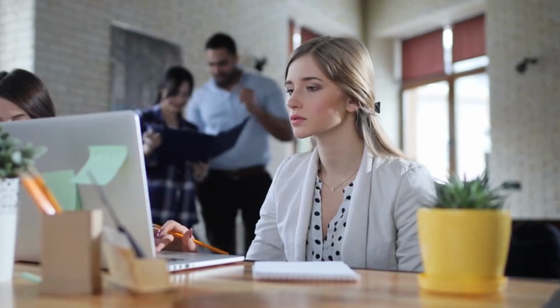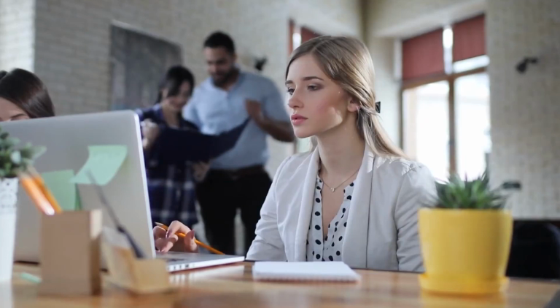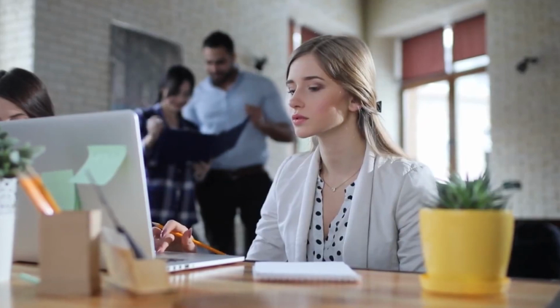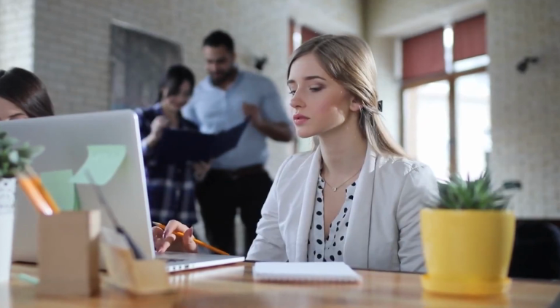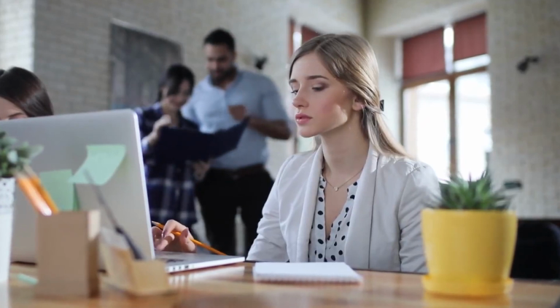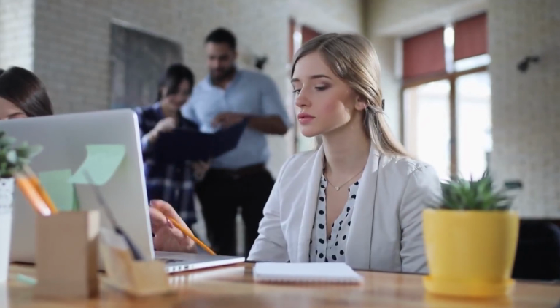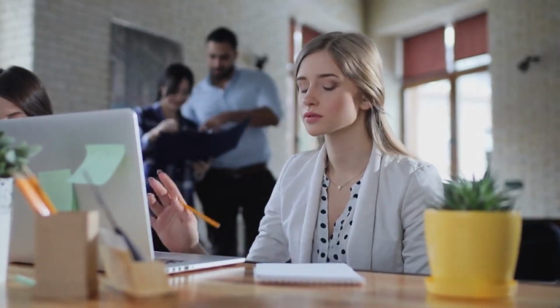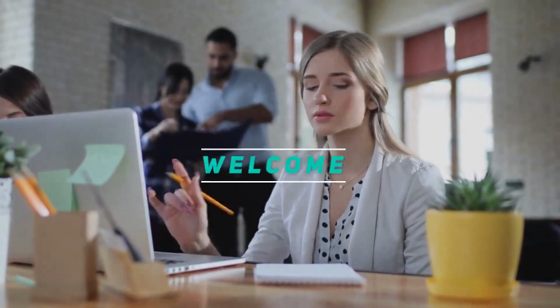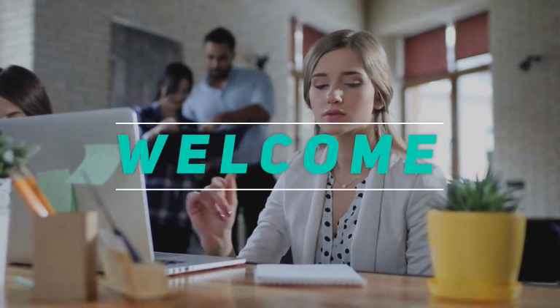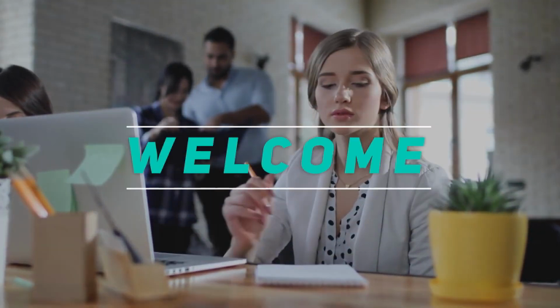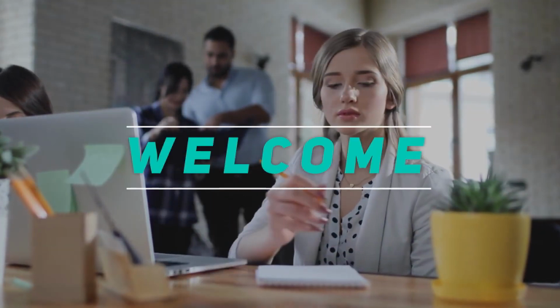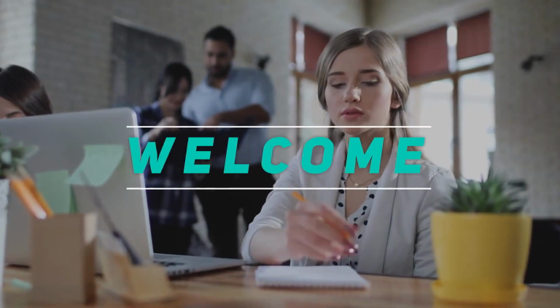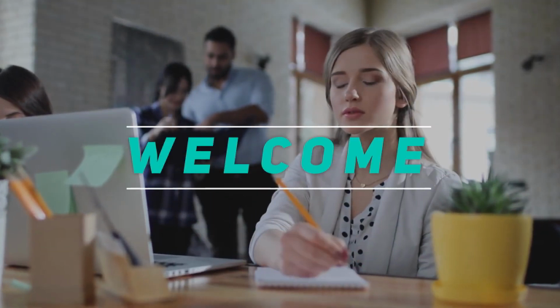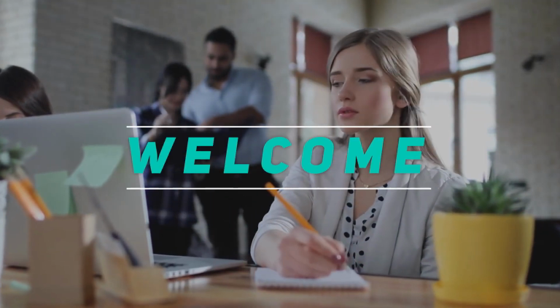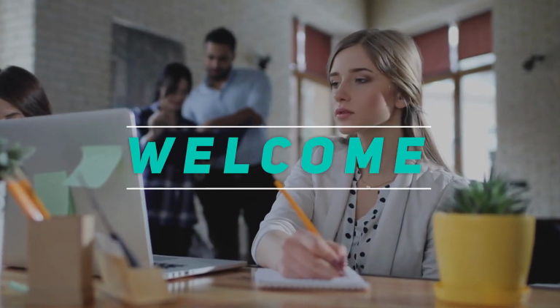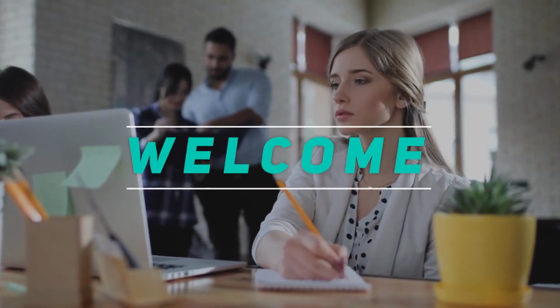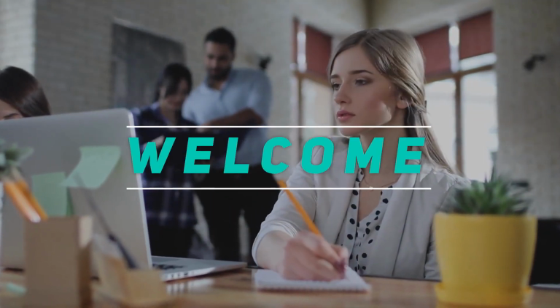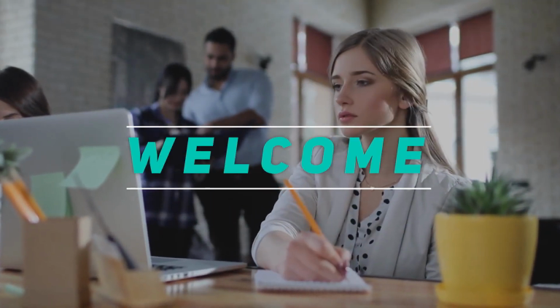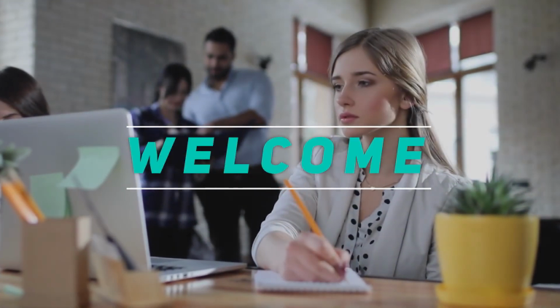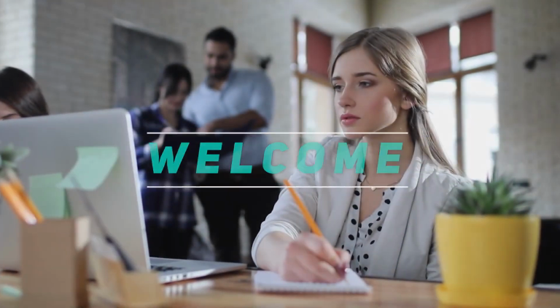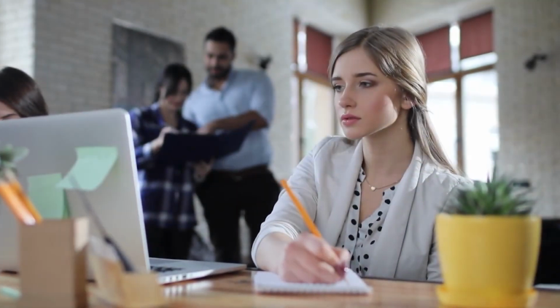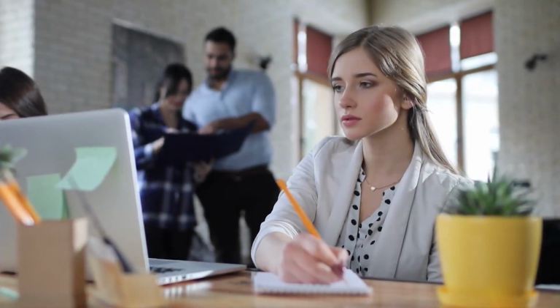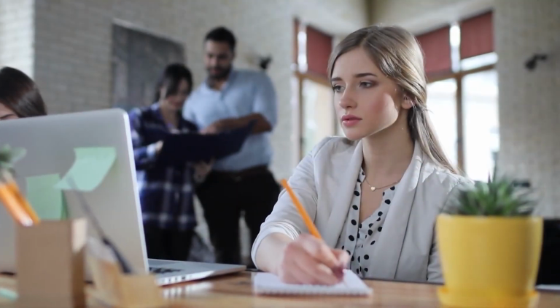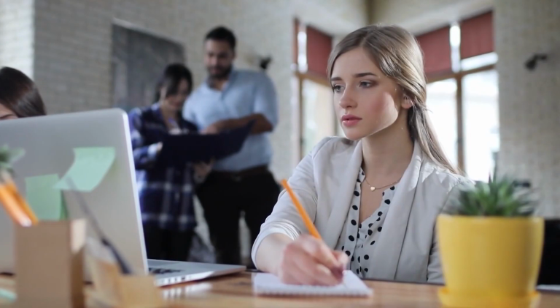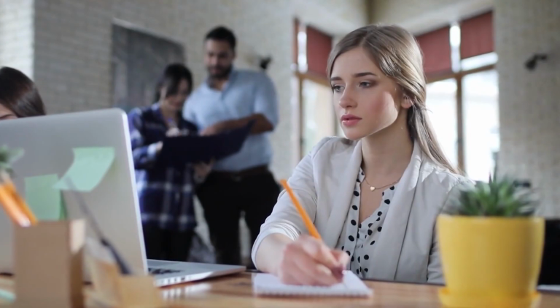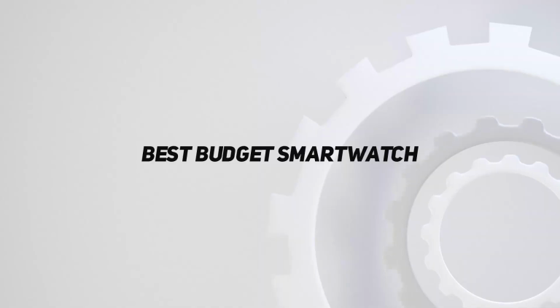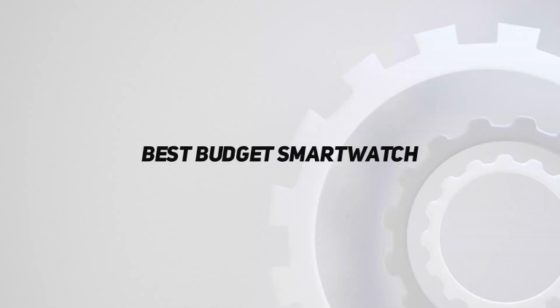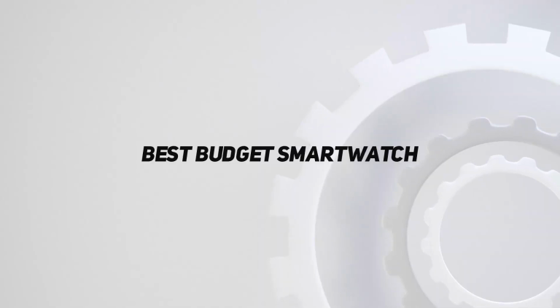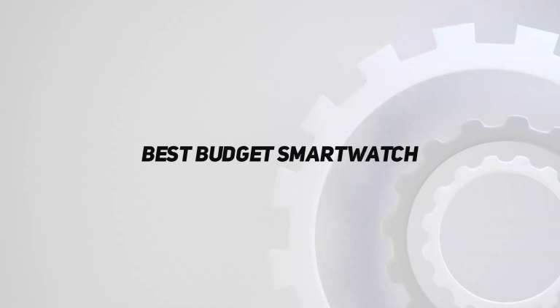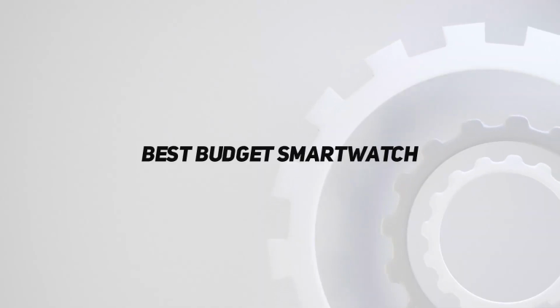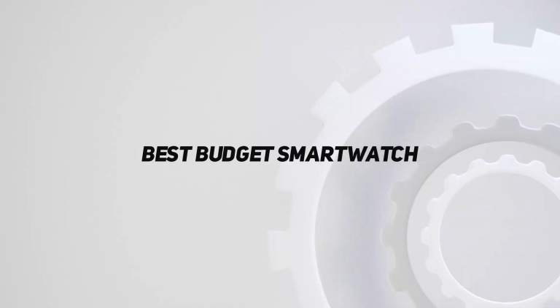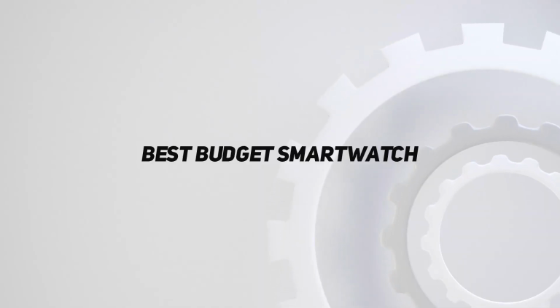Hey, welcome back to my channel. In this video, I'm gonna talk about the top 5 best budget smartwatches.